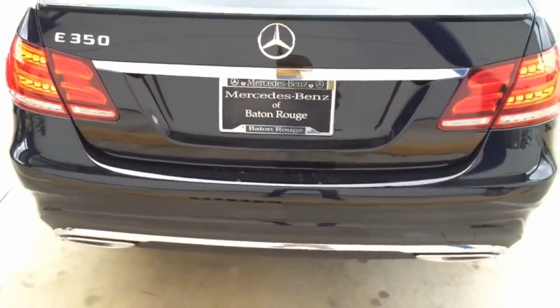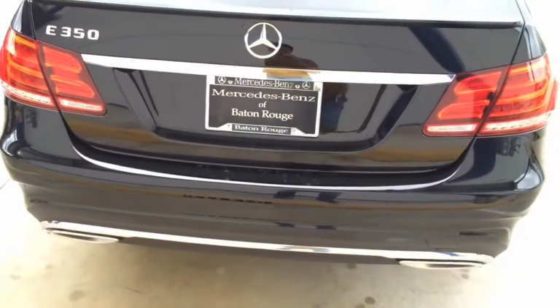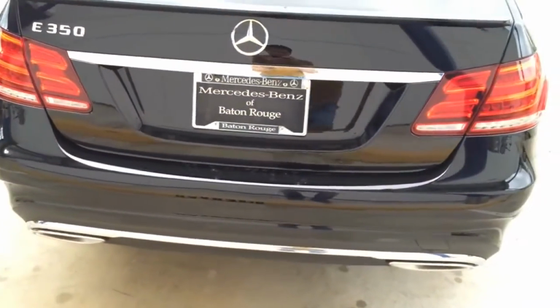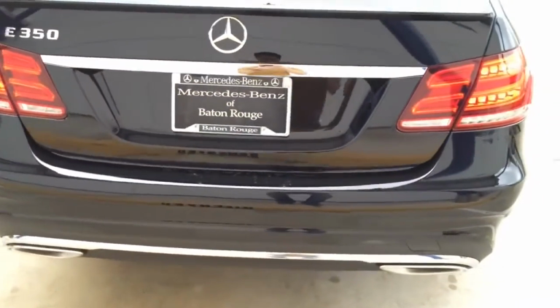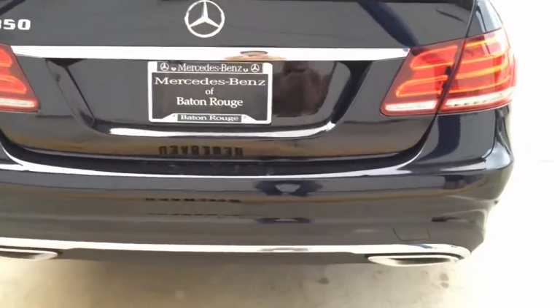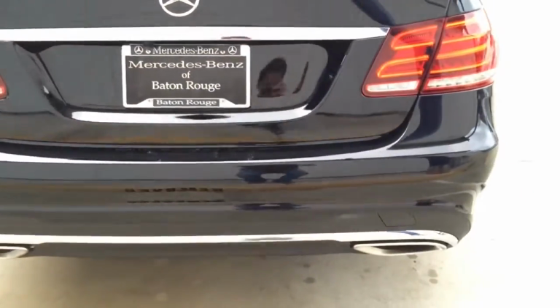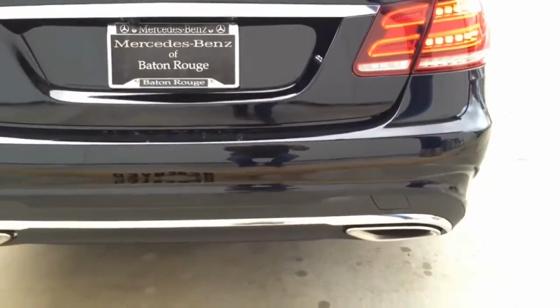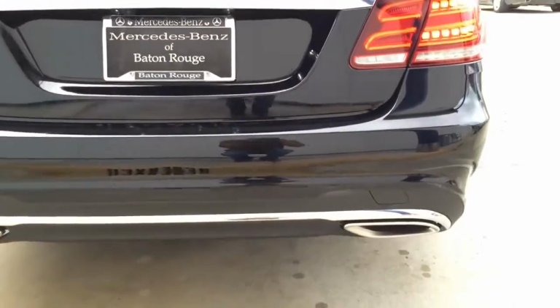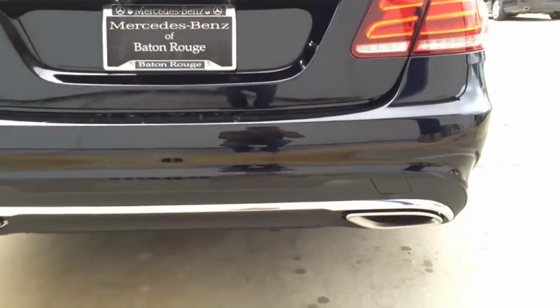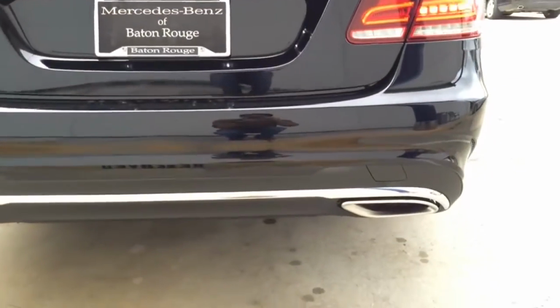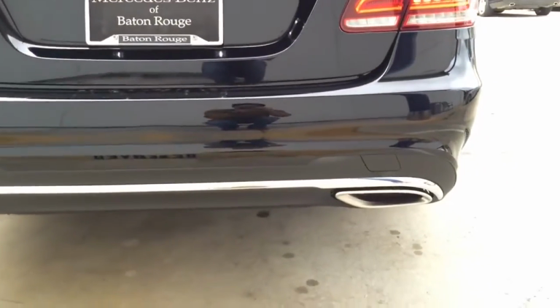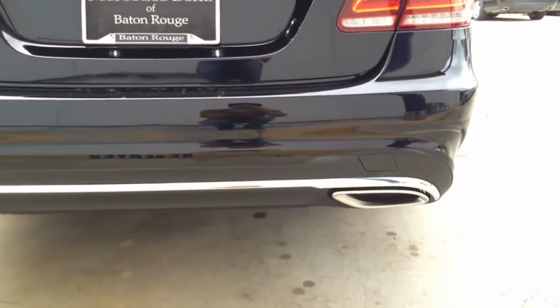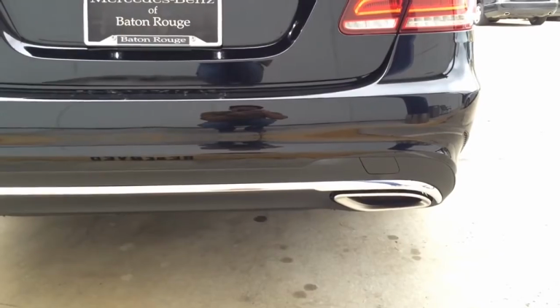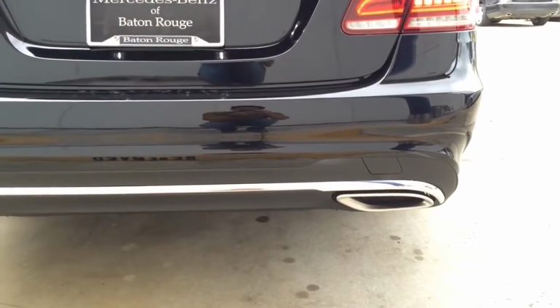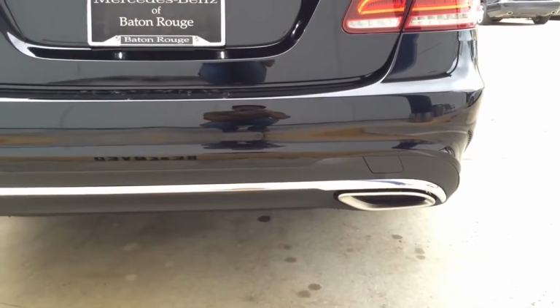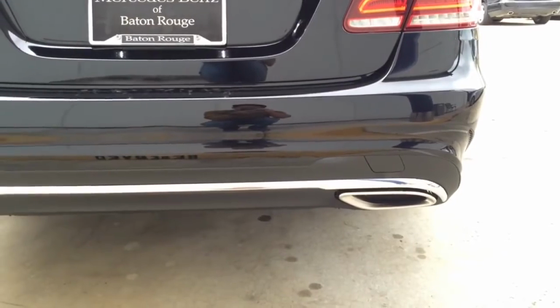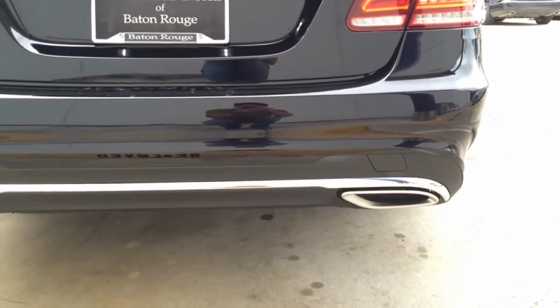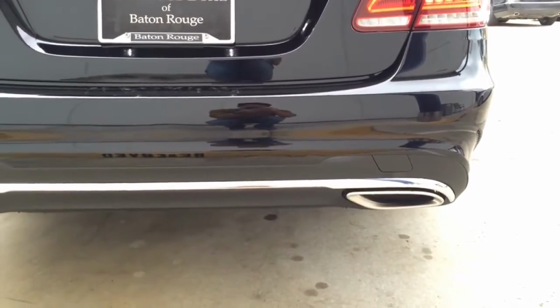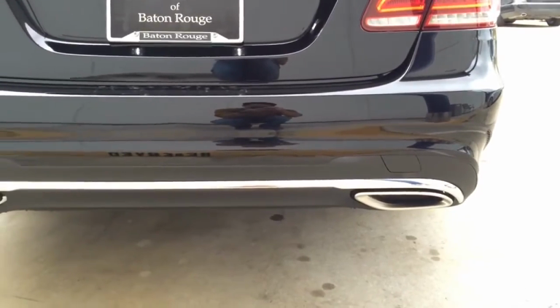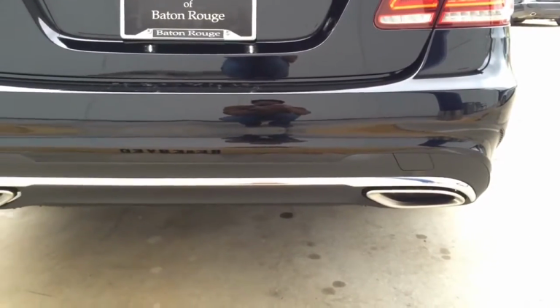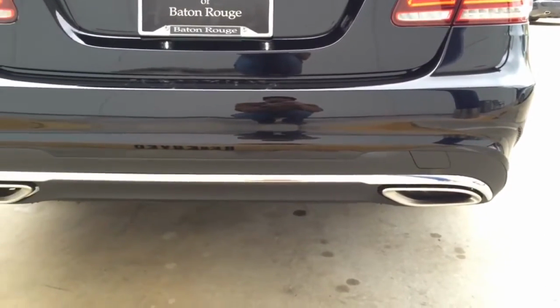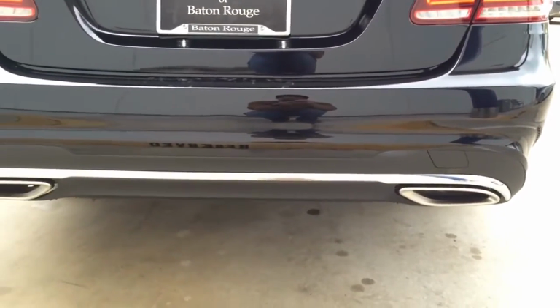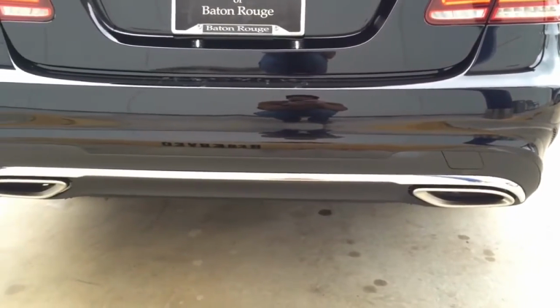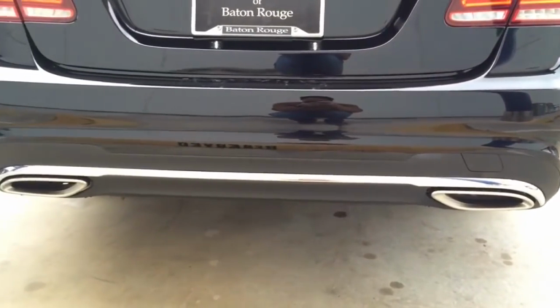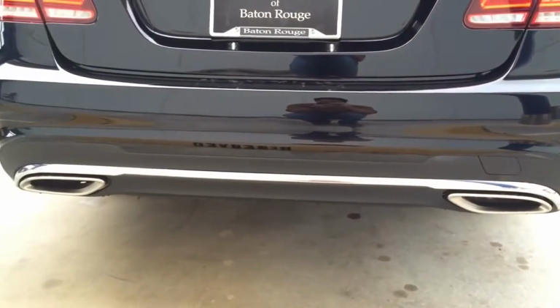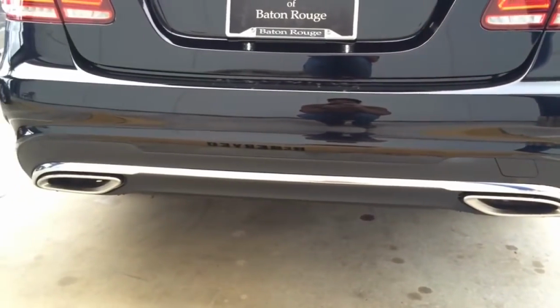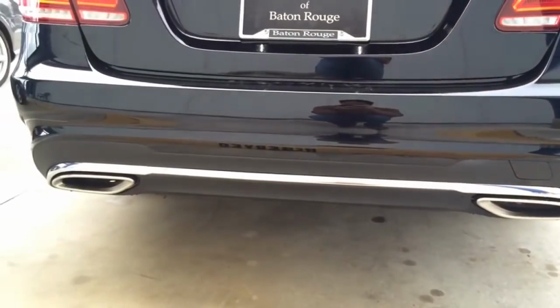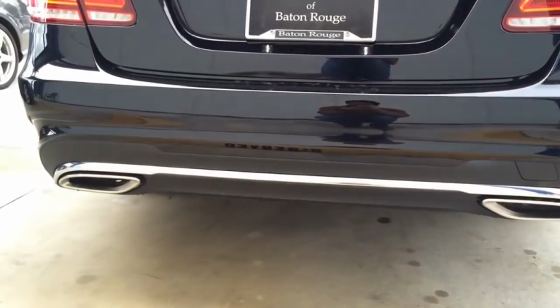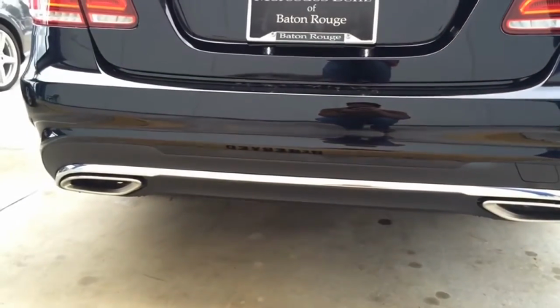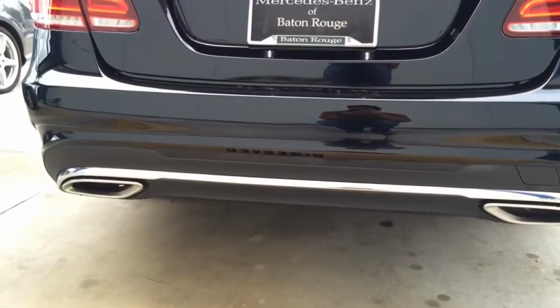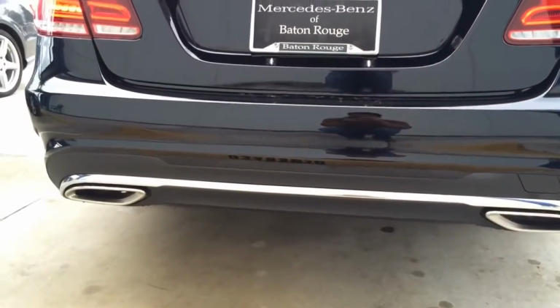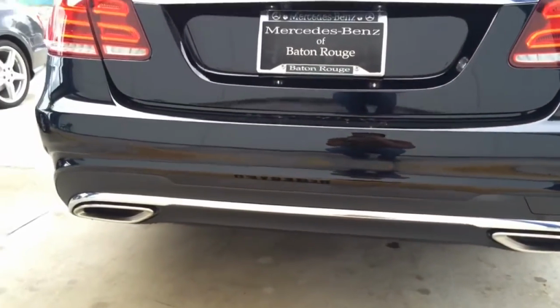At the bottom, you see the black diffuser outlined by a chrome strip that frames the dual chrome tip exhaust.